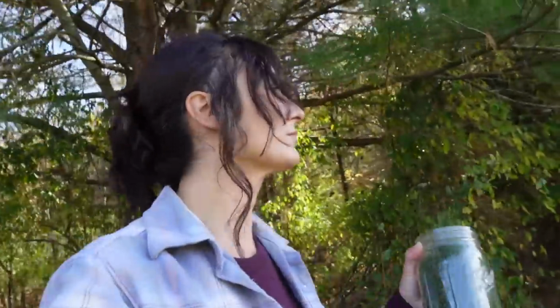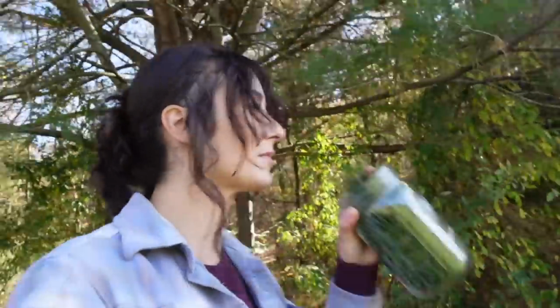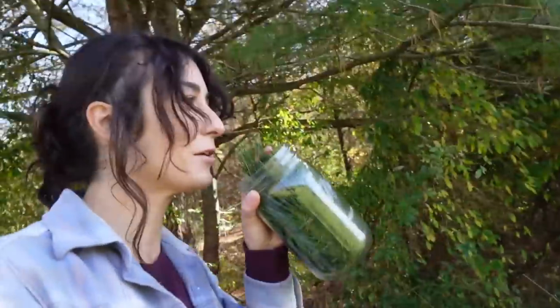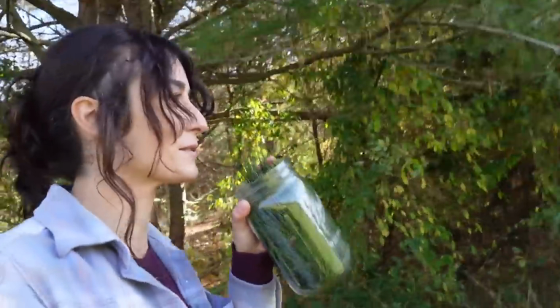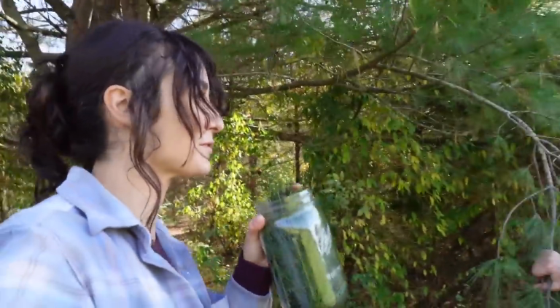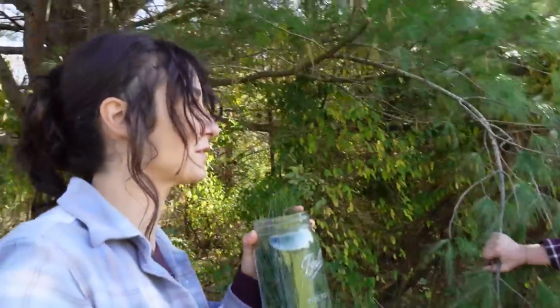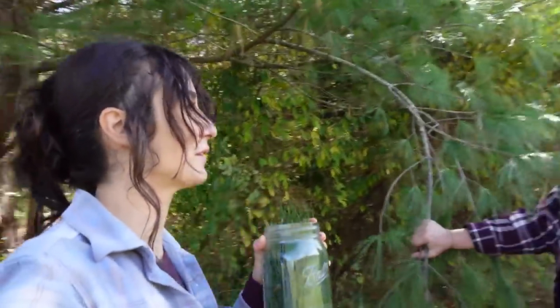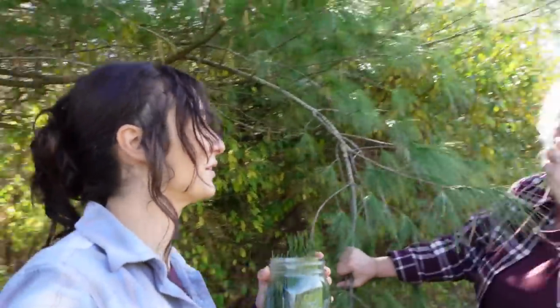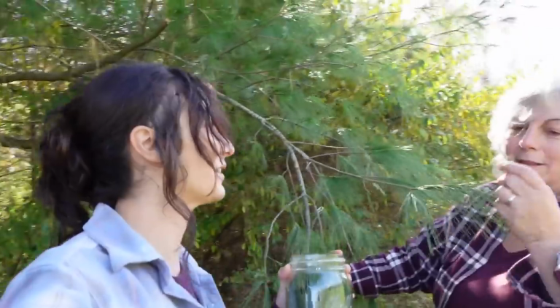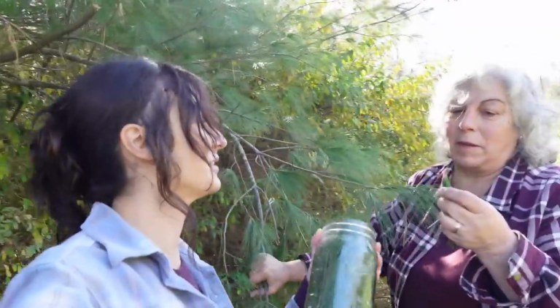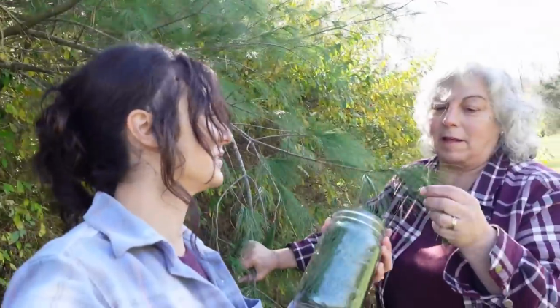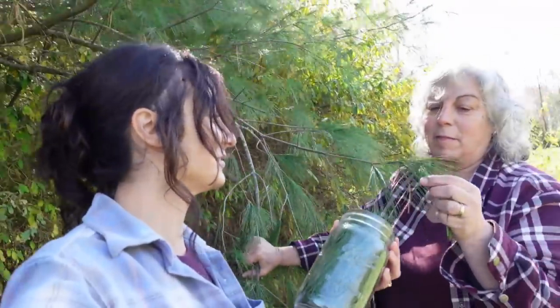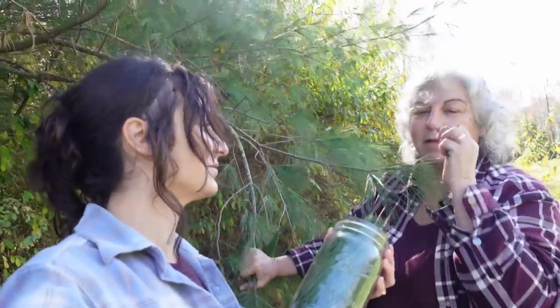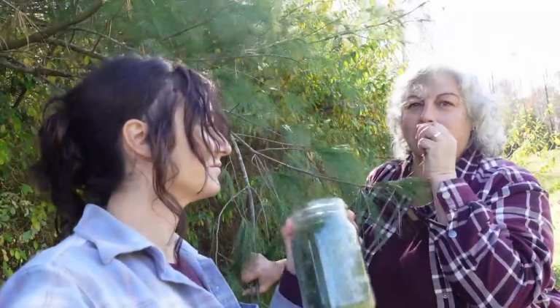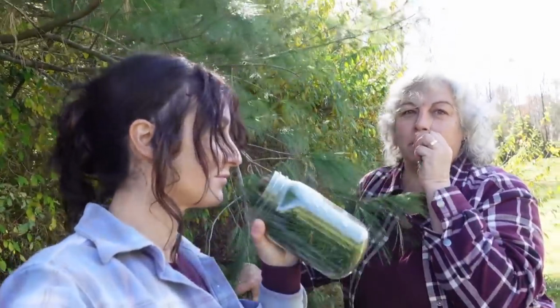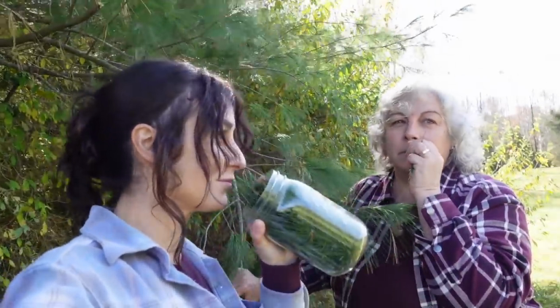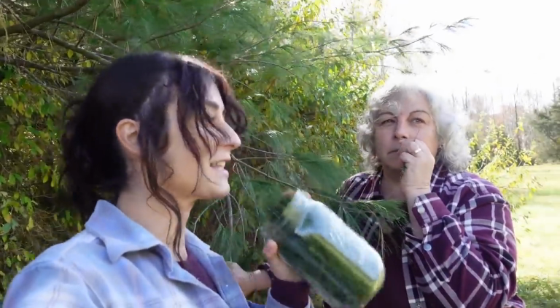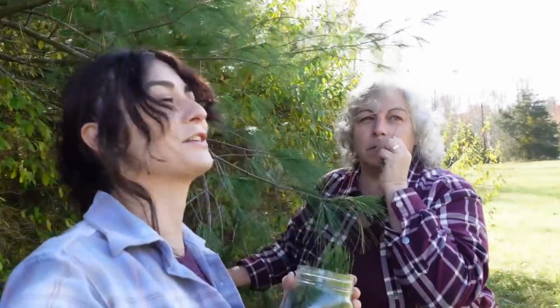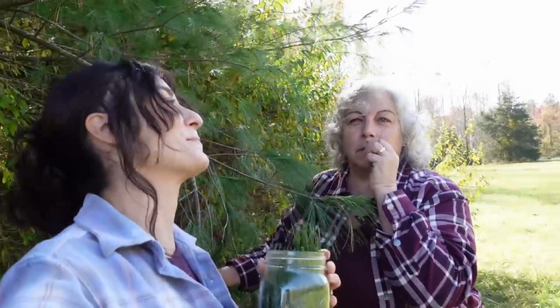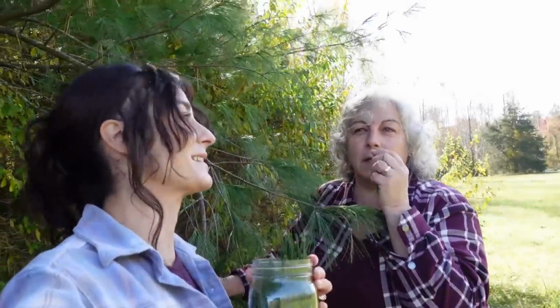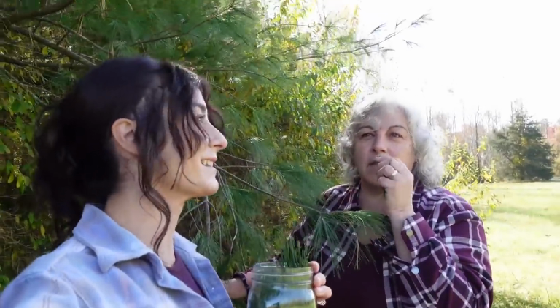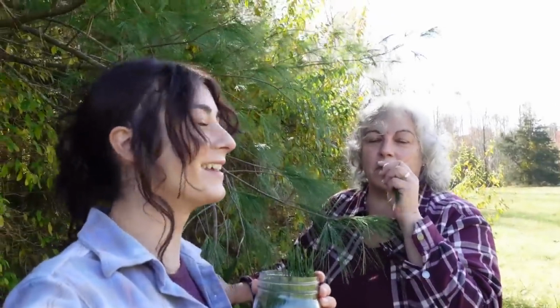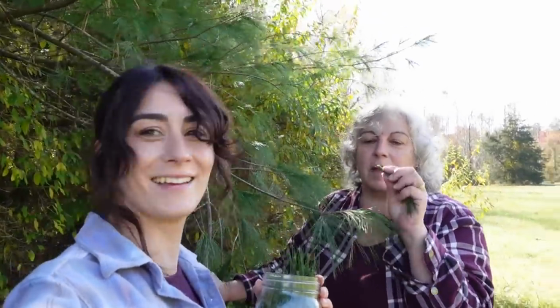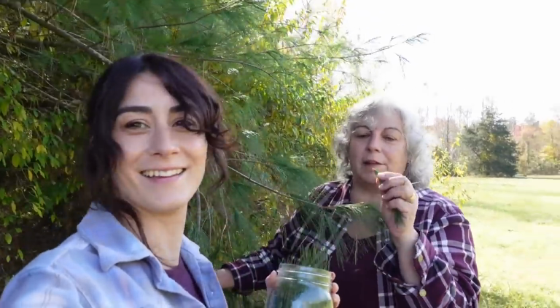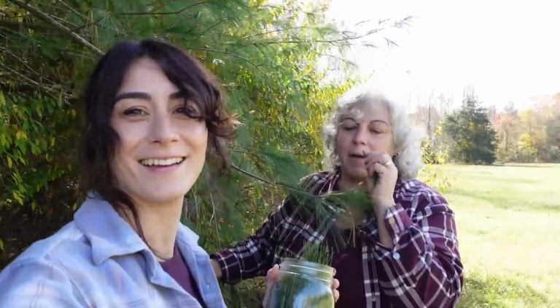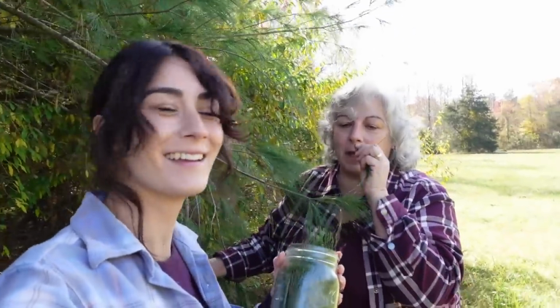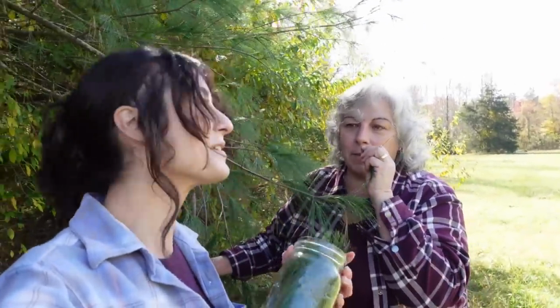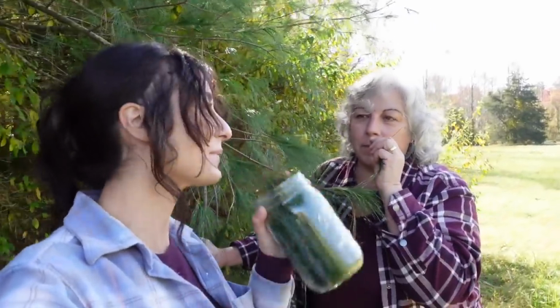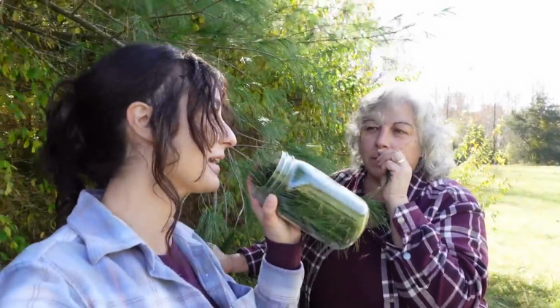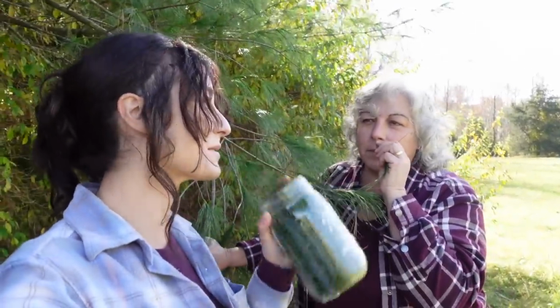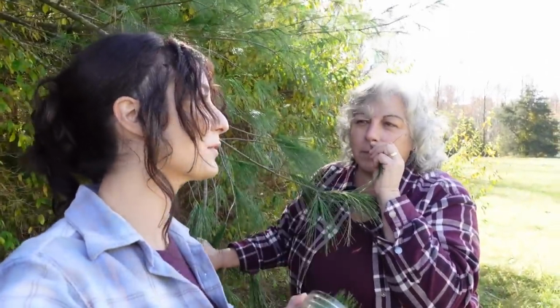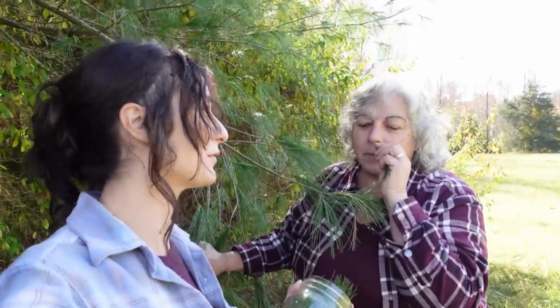It smells really, really good. It's like Christmas — it's almost got a lemony quality. Yeah, it's beautiful.